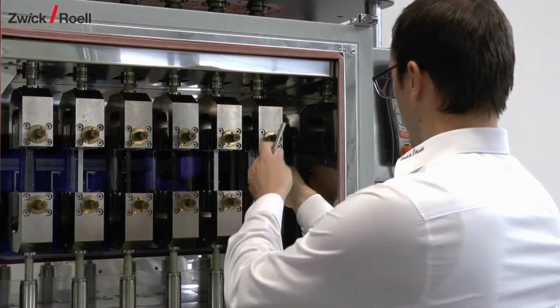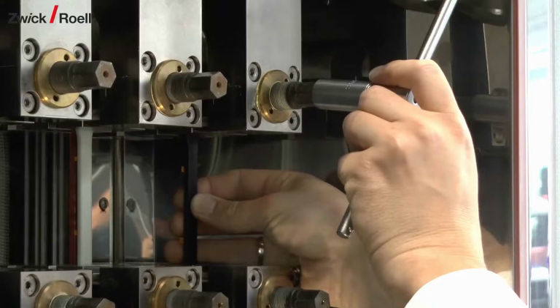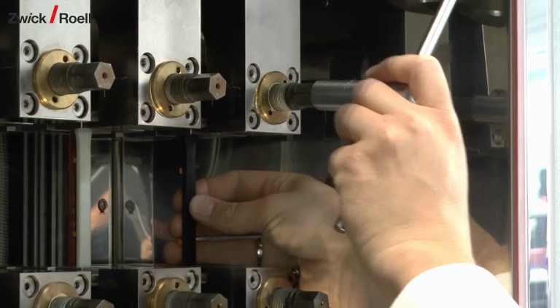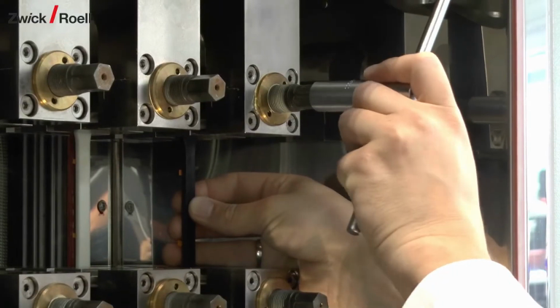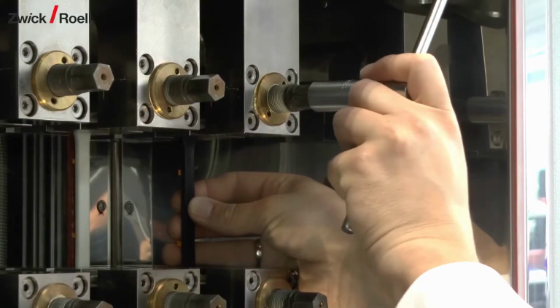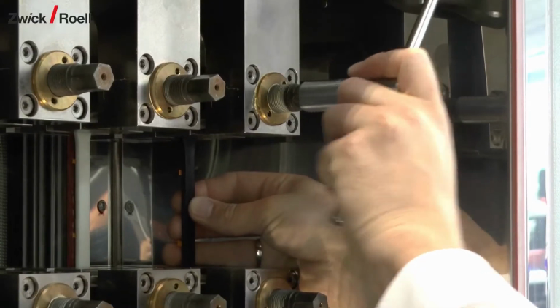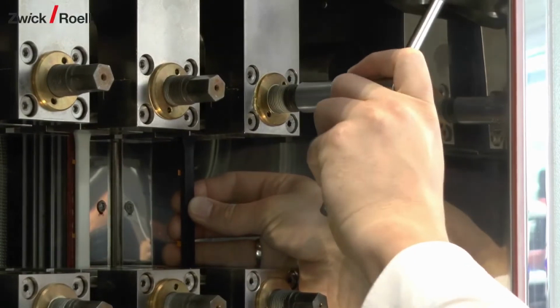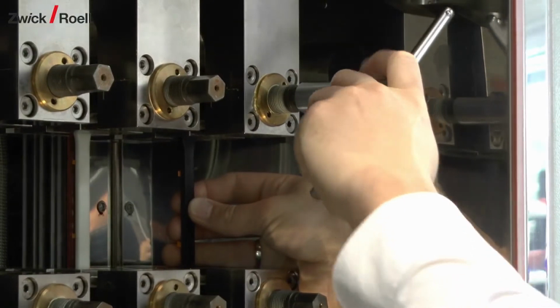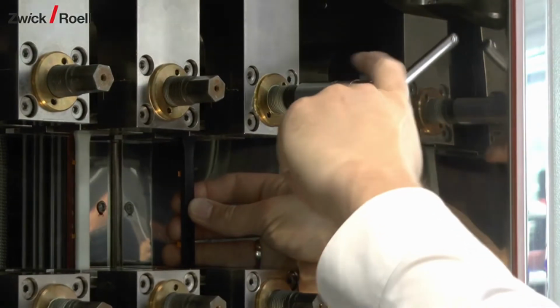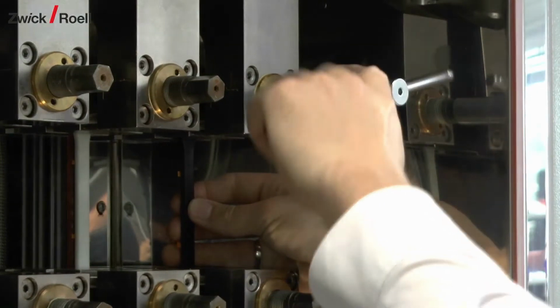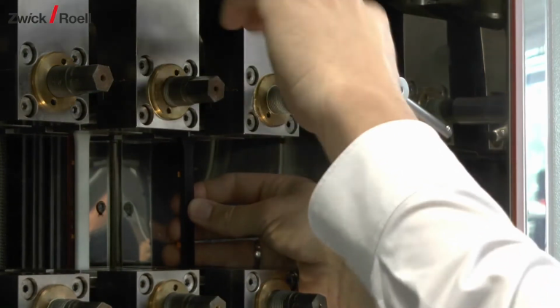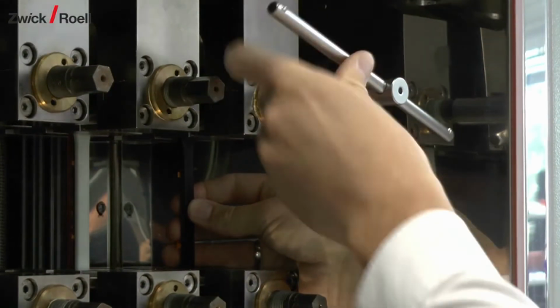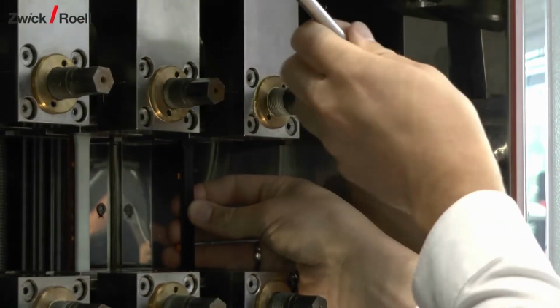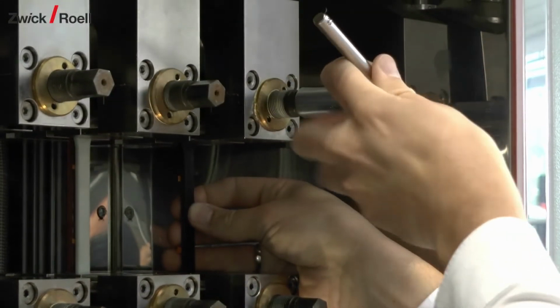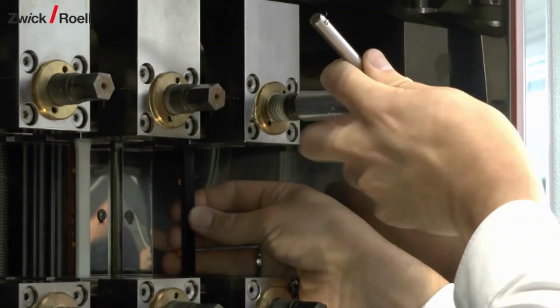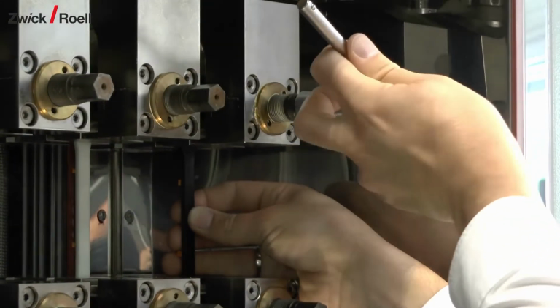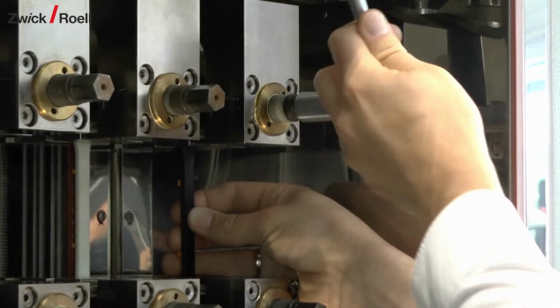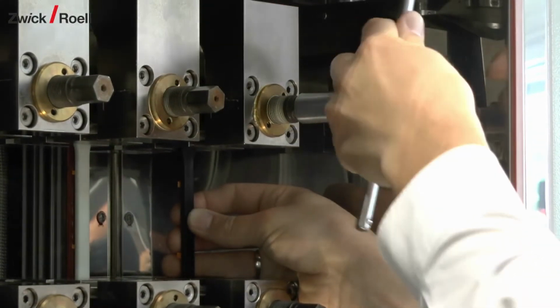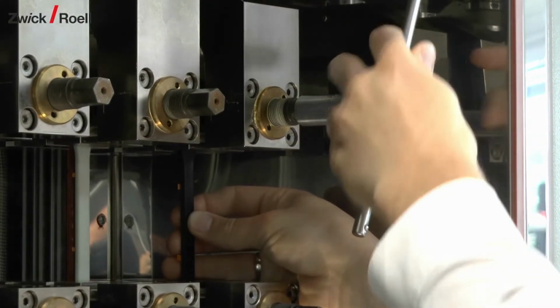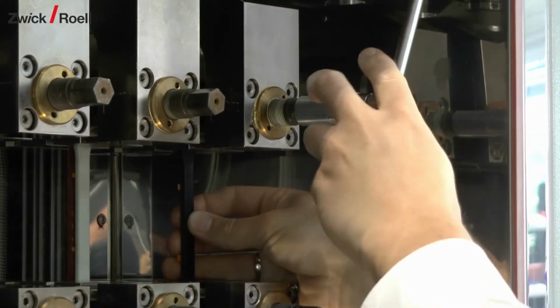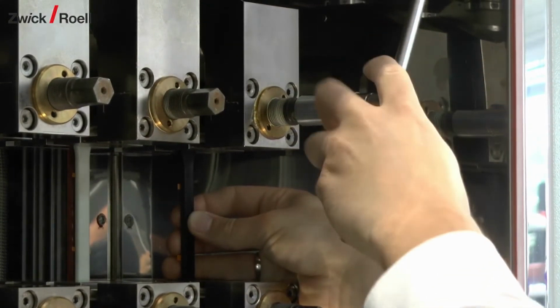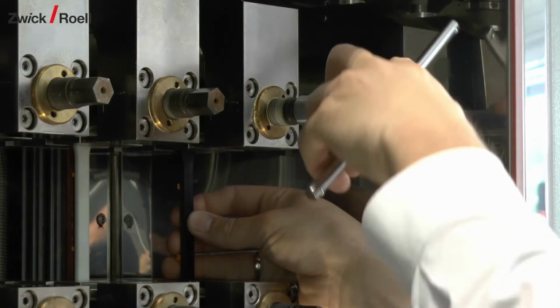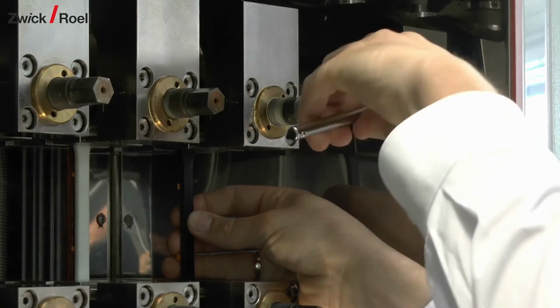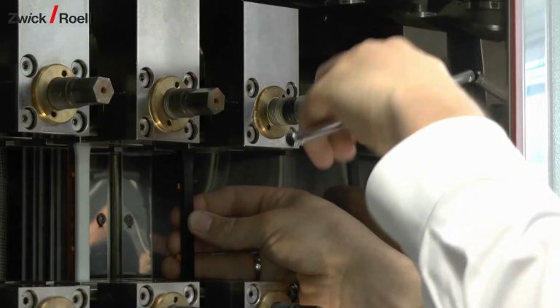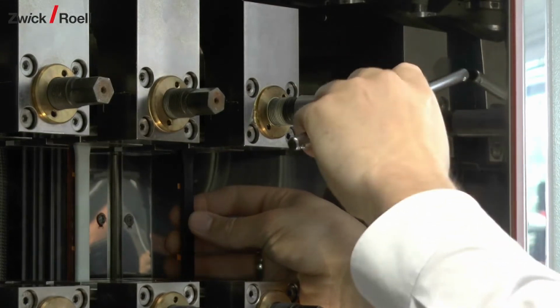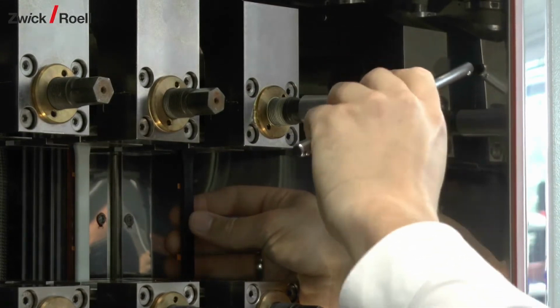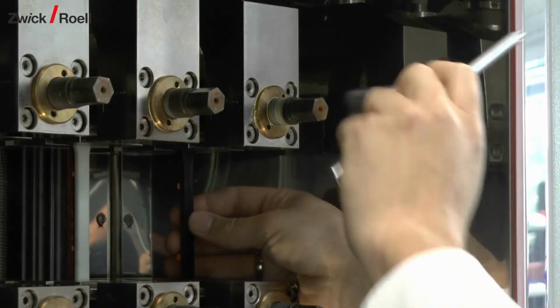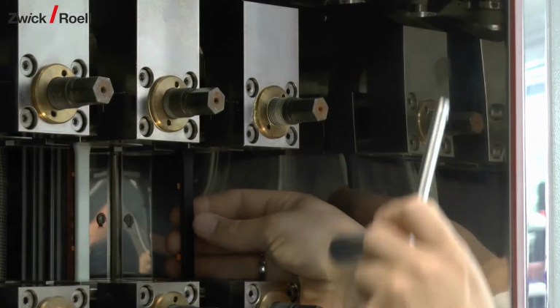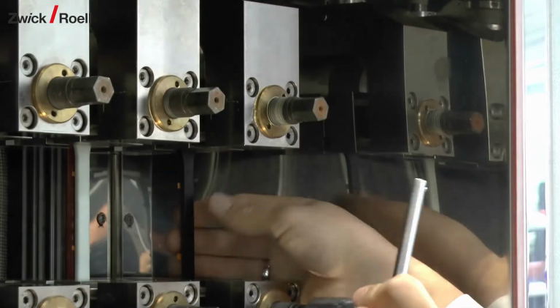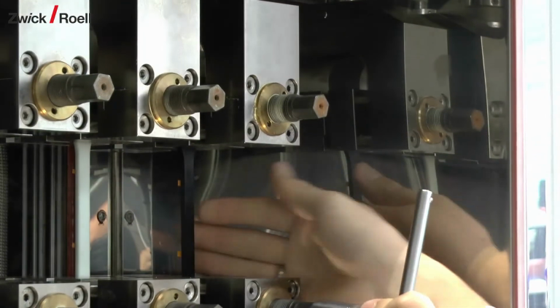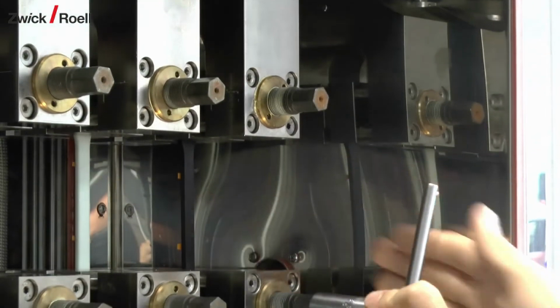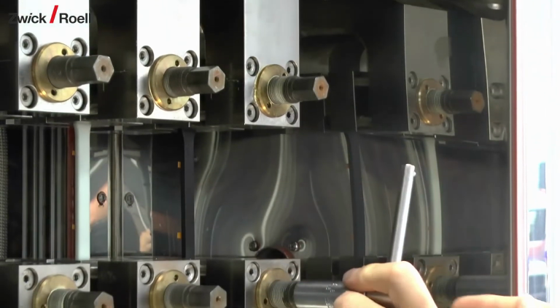Specially adapted mechanical grips, optimized for use in environments with high humidity, allow easy and fast specimen exchange.